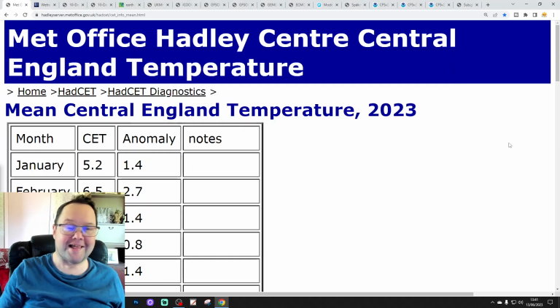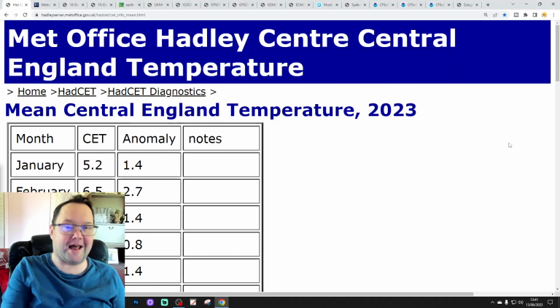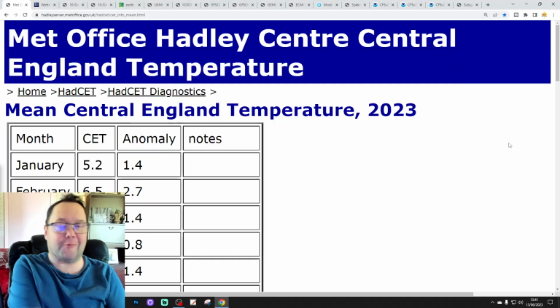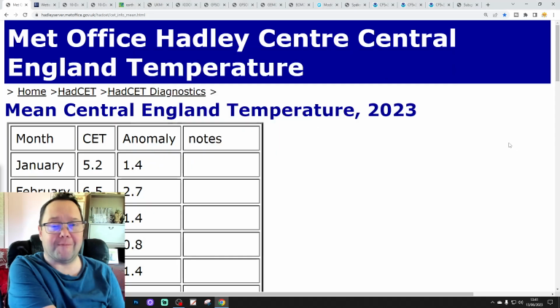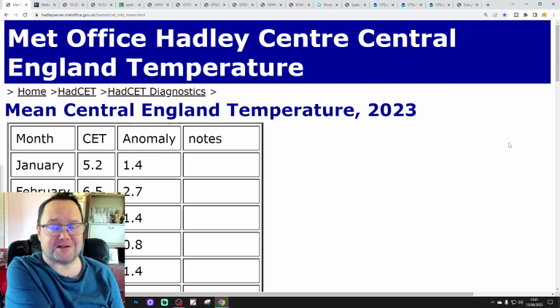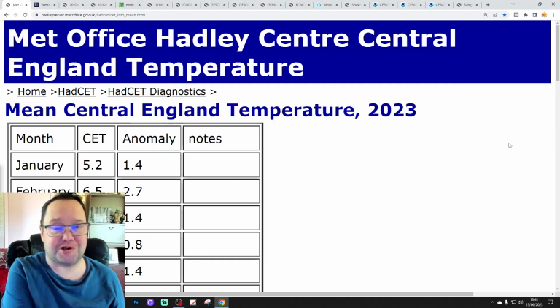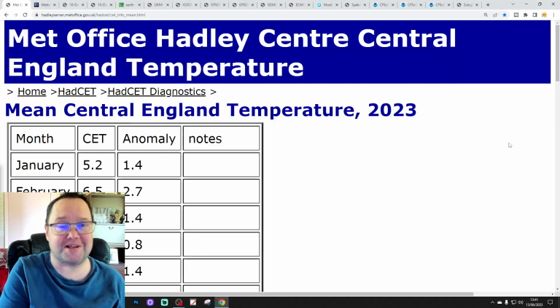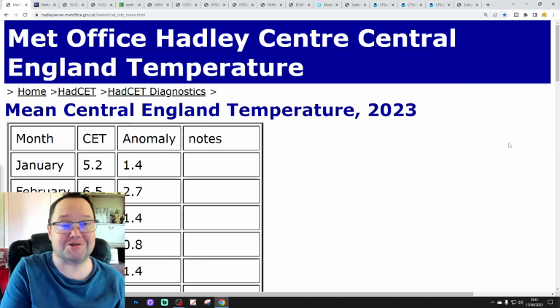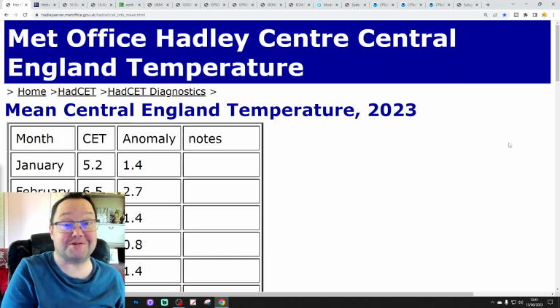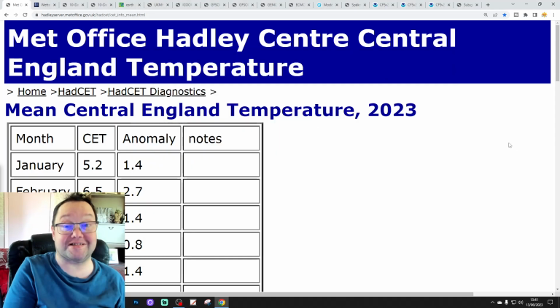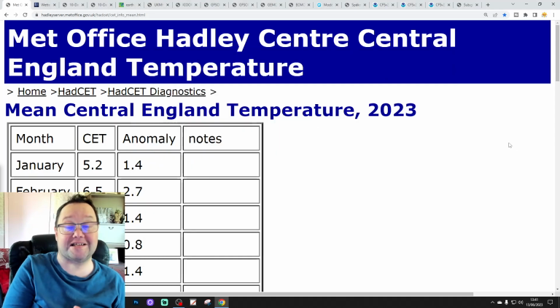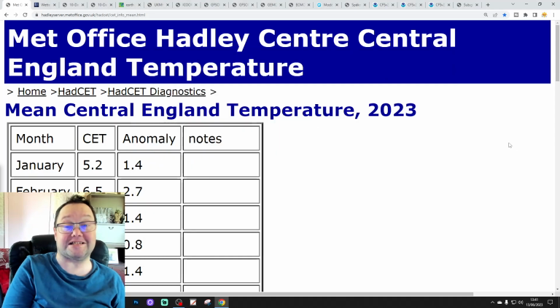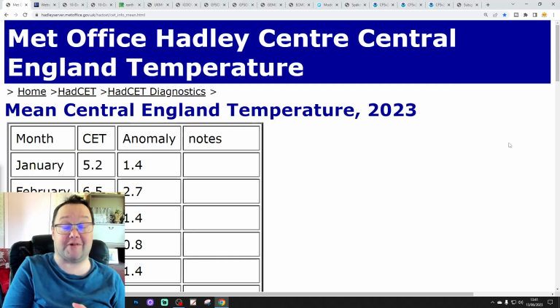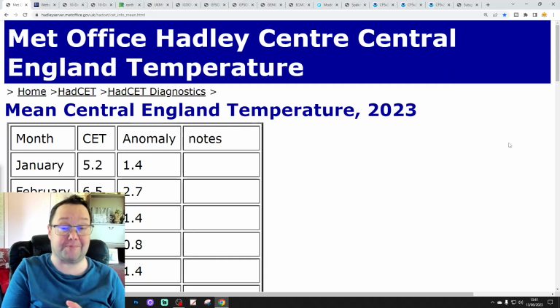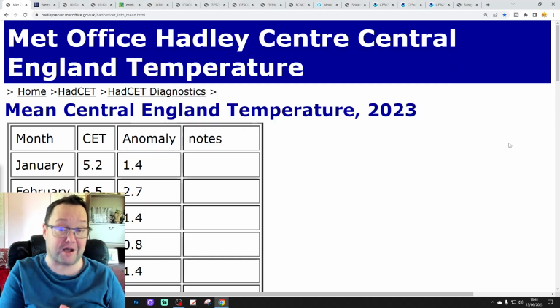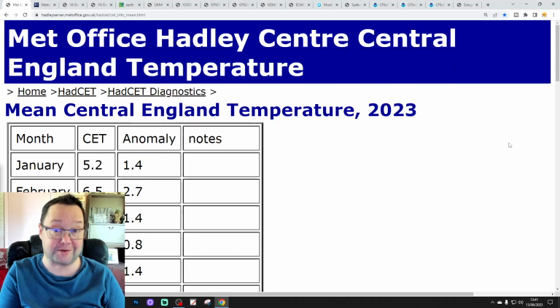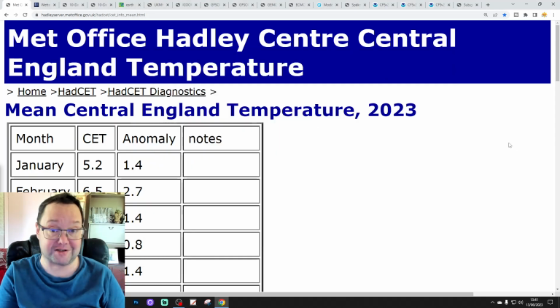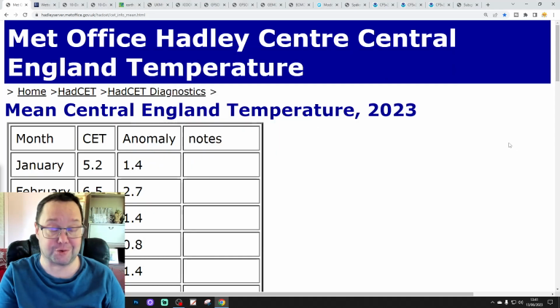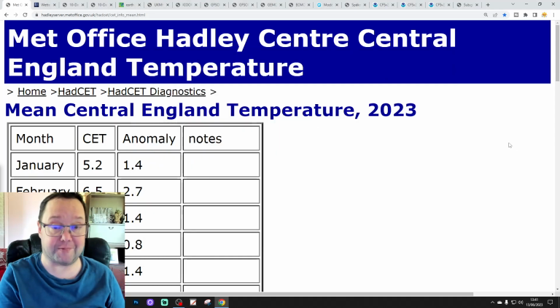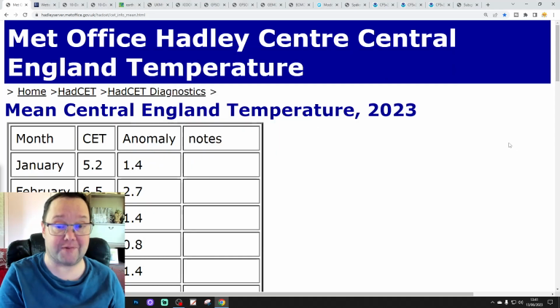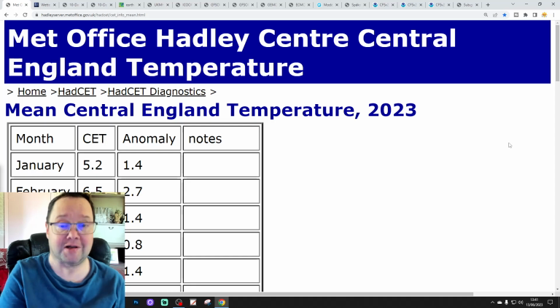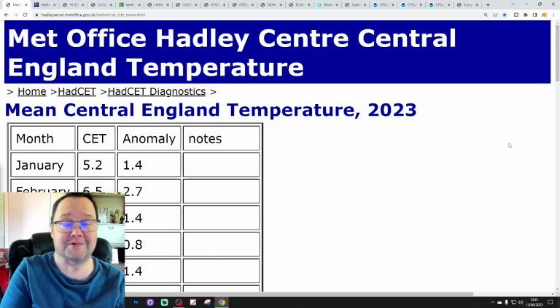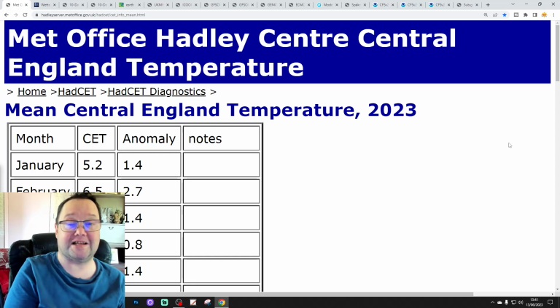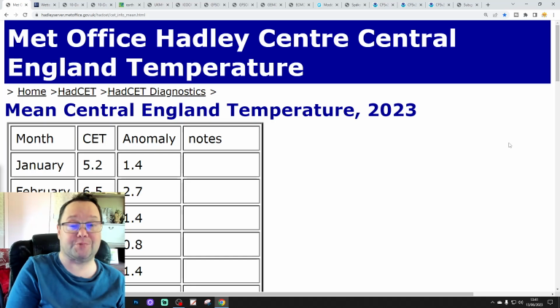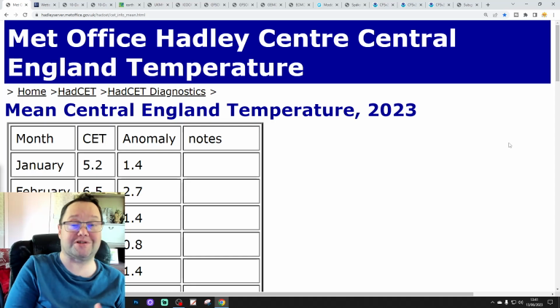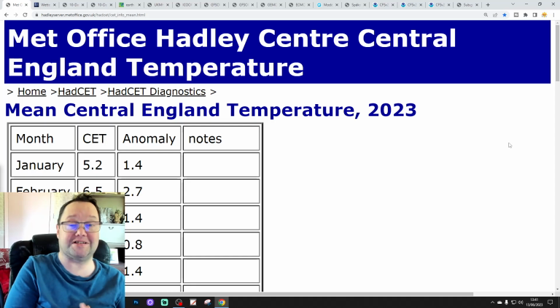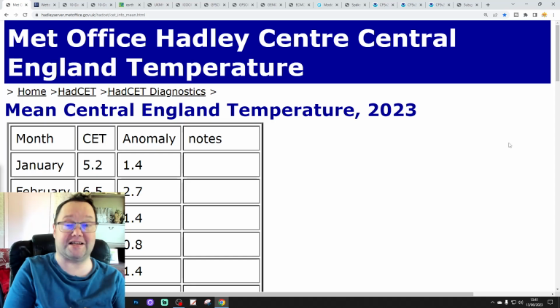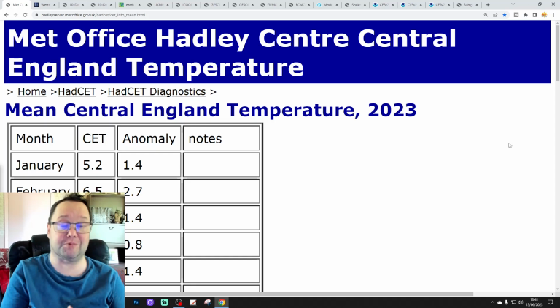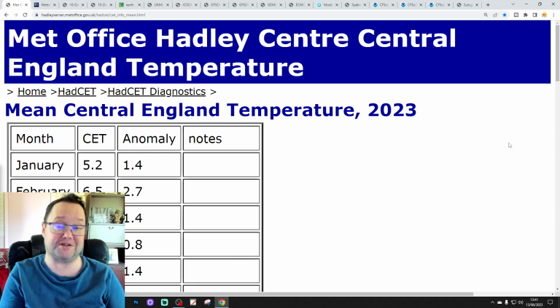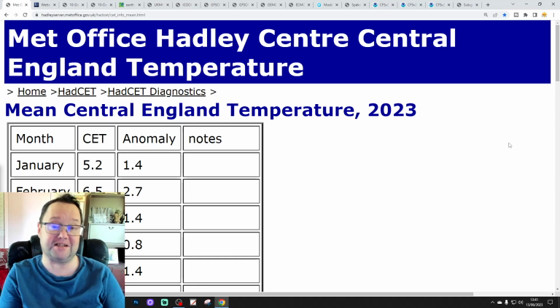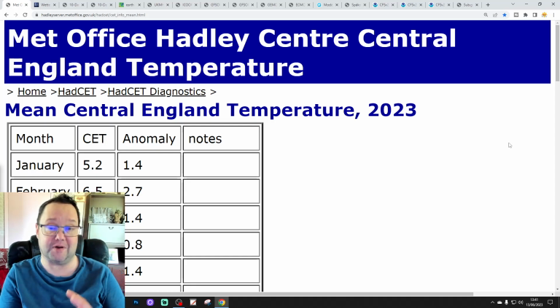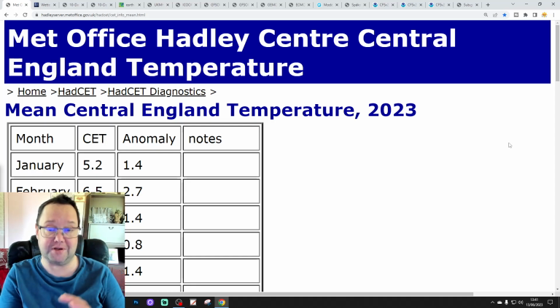Hello everyone, welcome back. We're going to have a look at the weather for 10 to 14 days in today's third video.